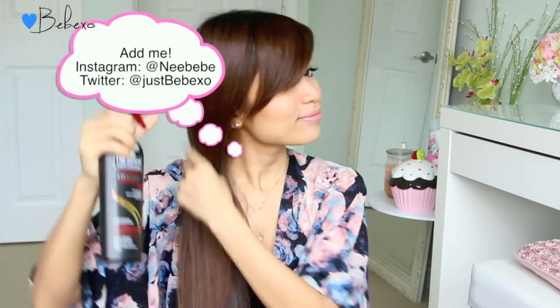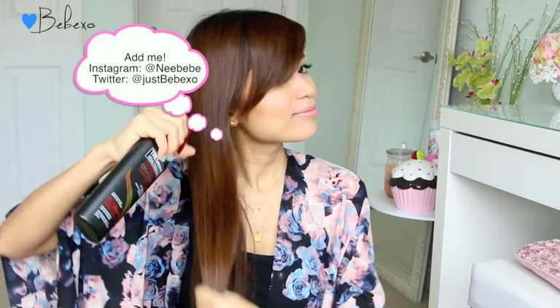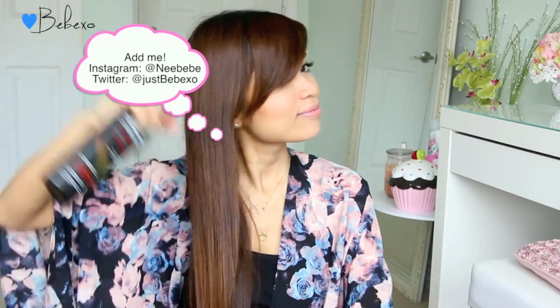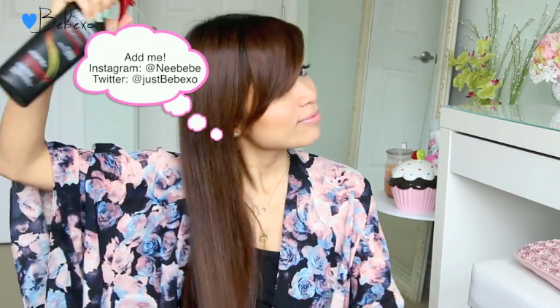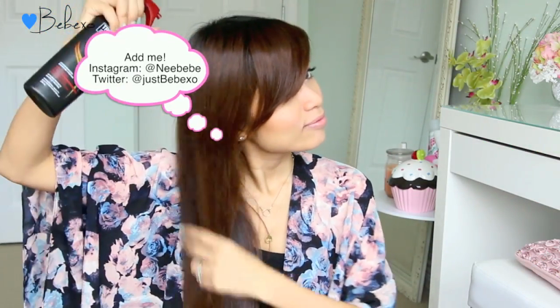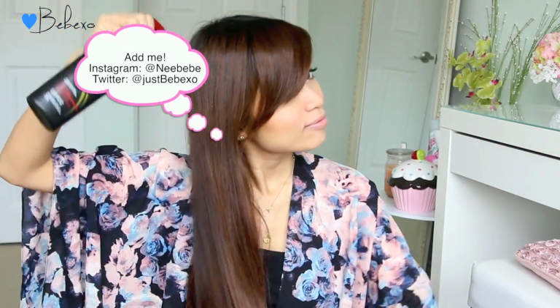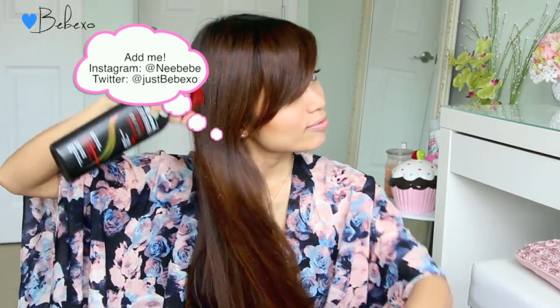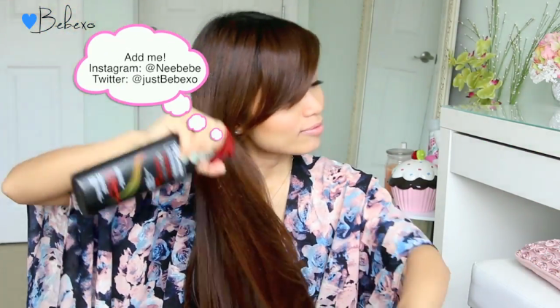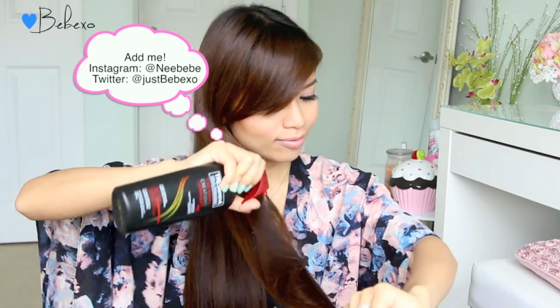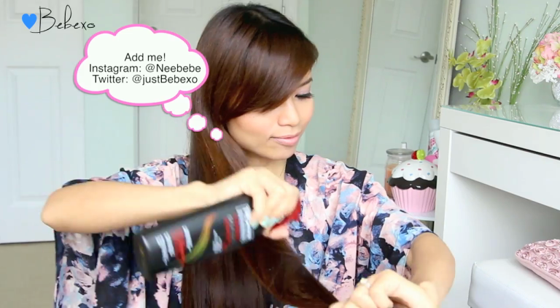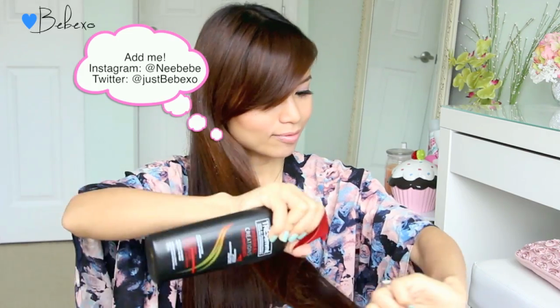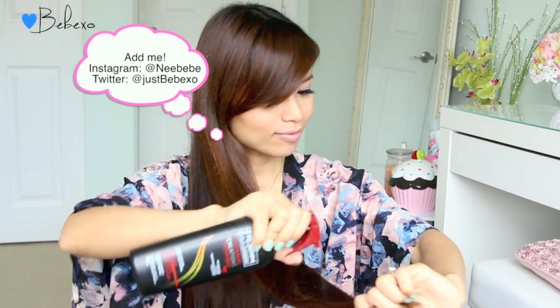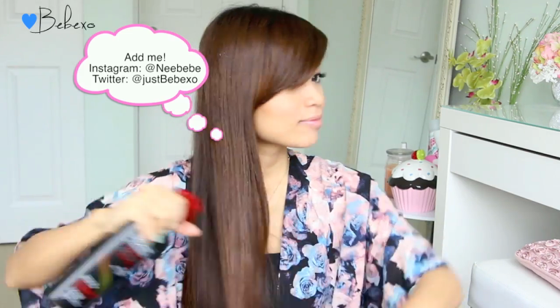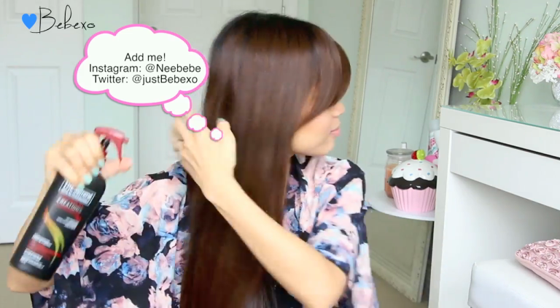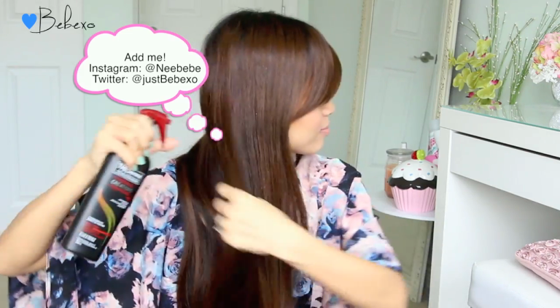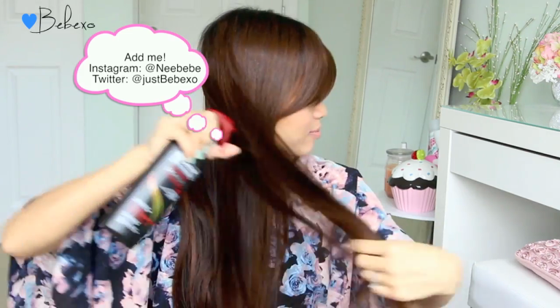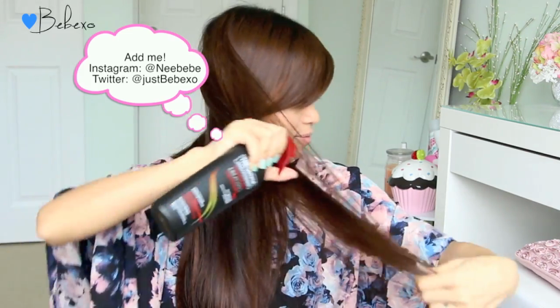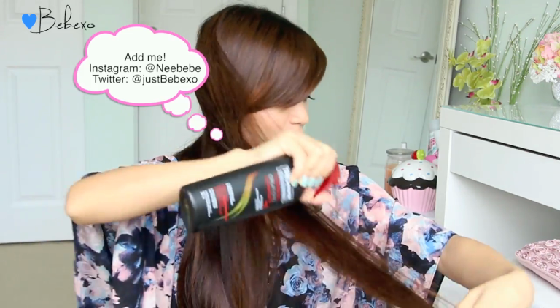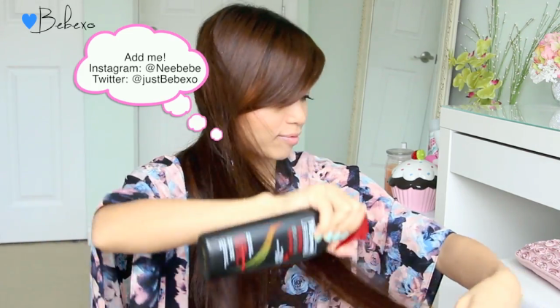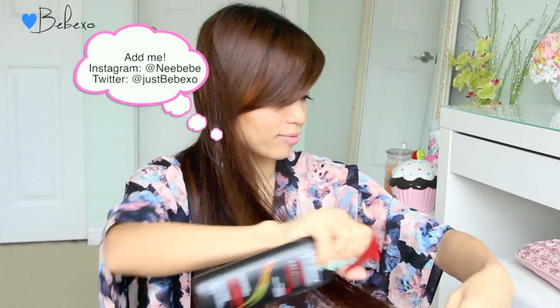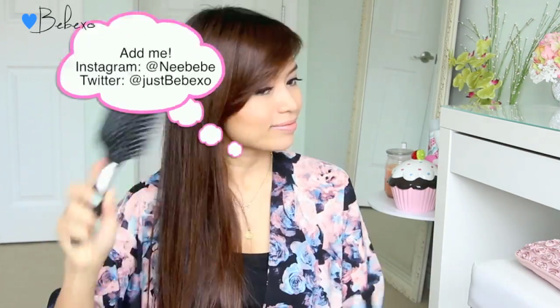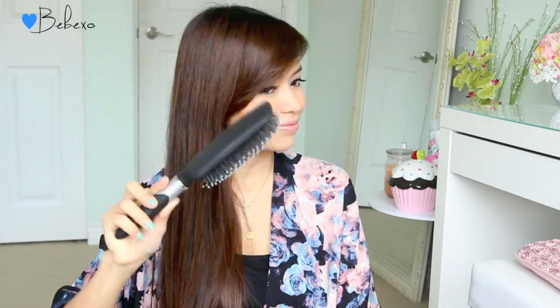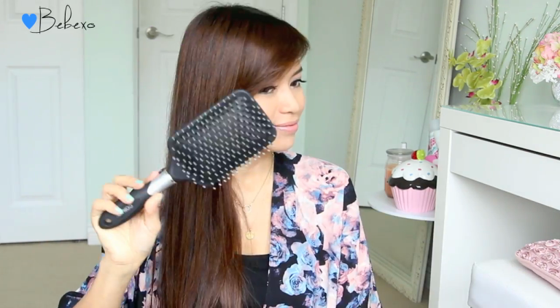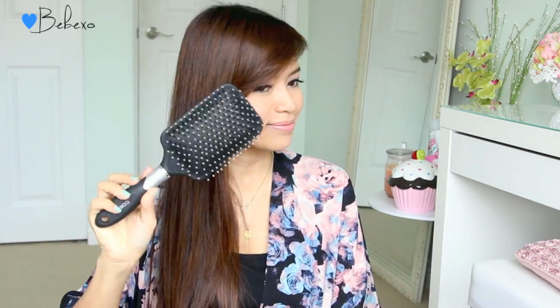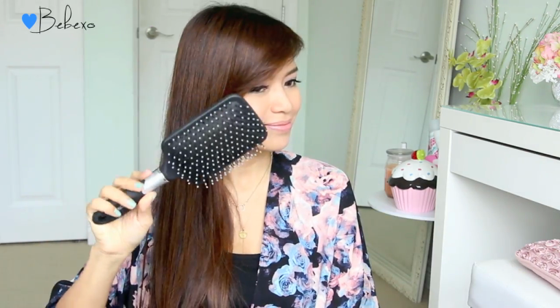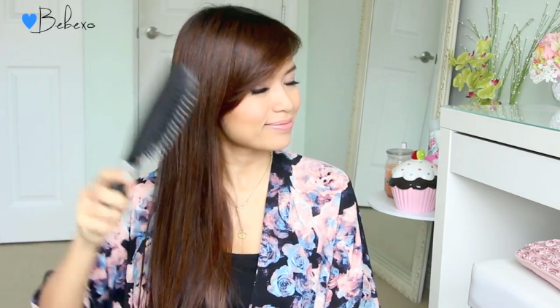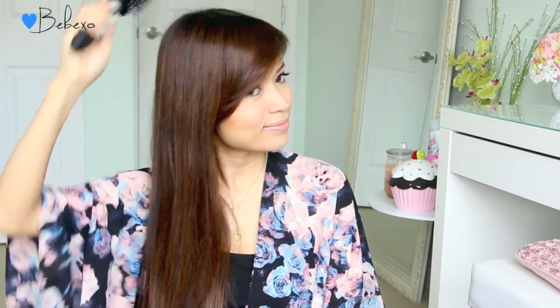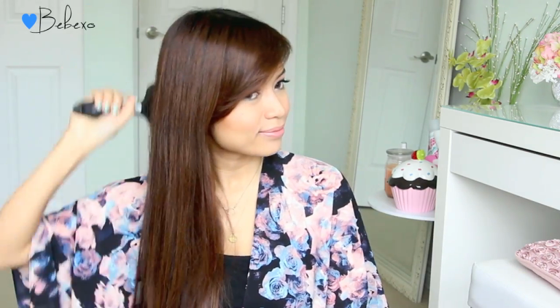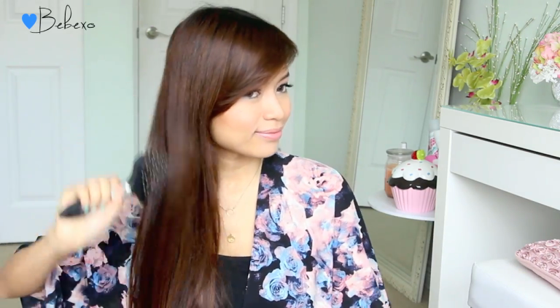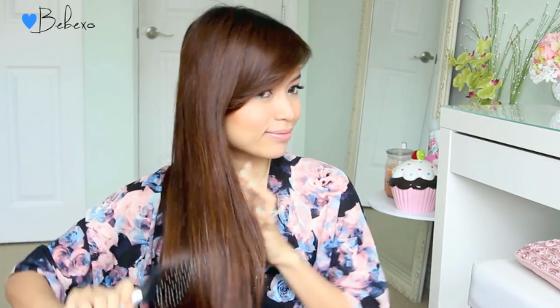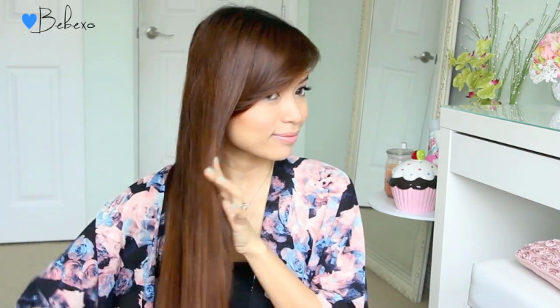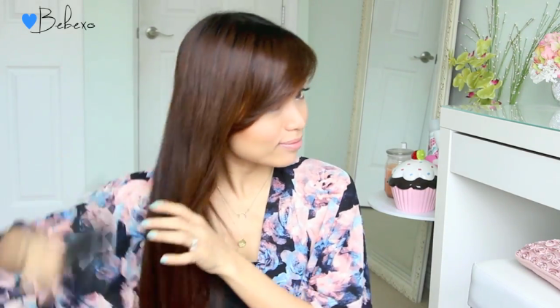Since we will be using hot tools, you want to apply heat protectant all over your hair and brush it out to distribute the product.